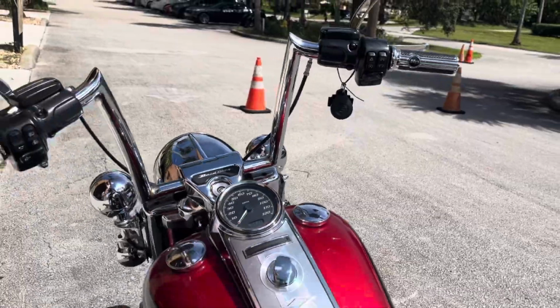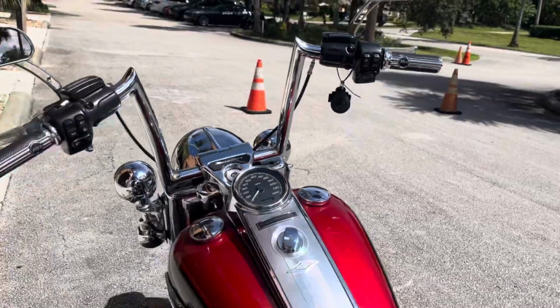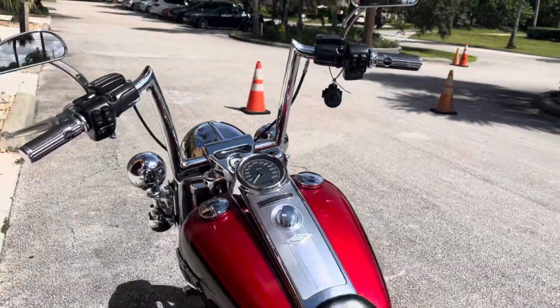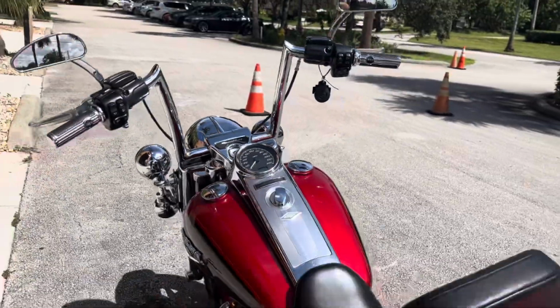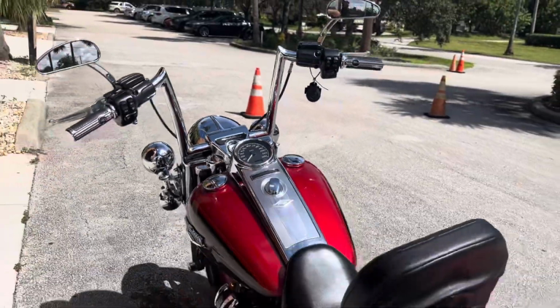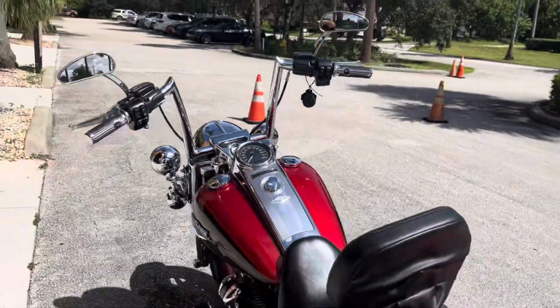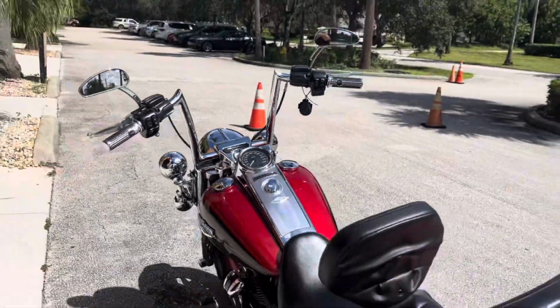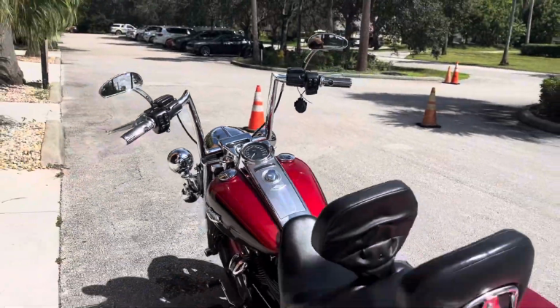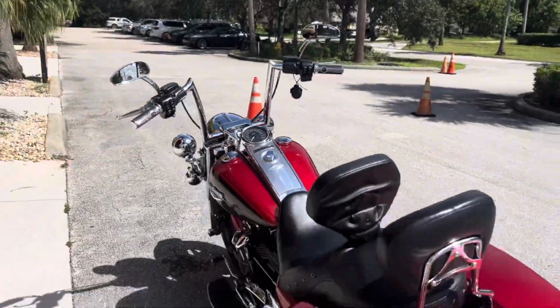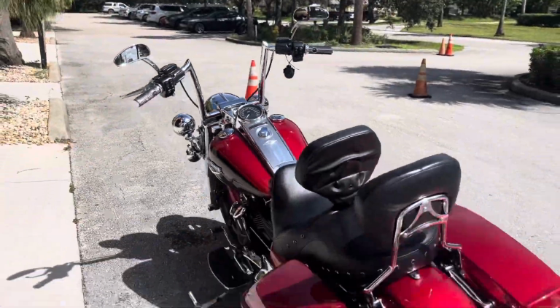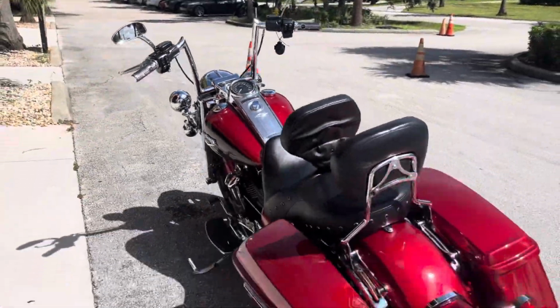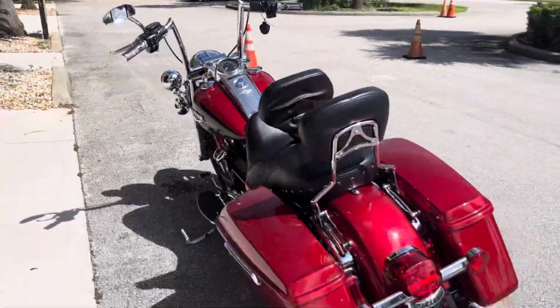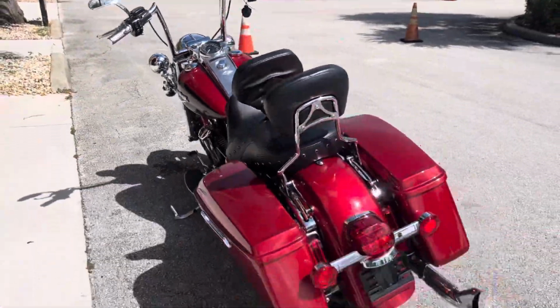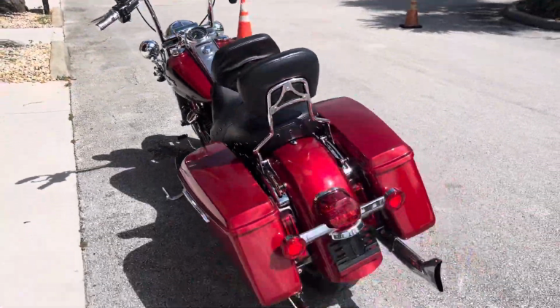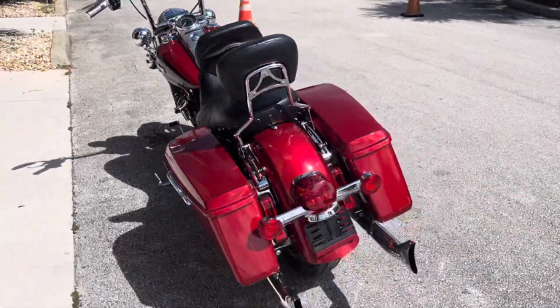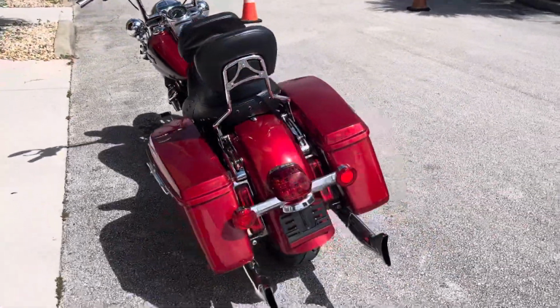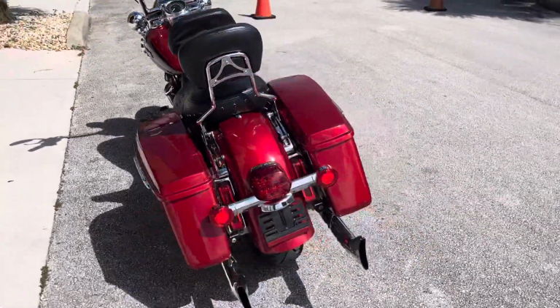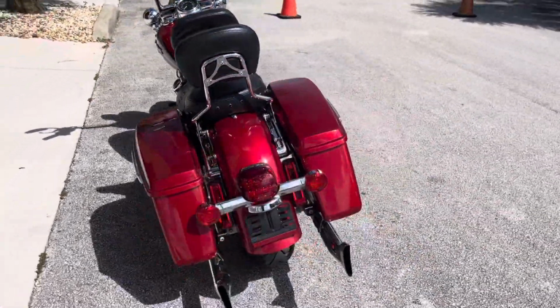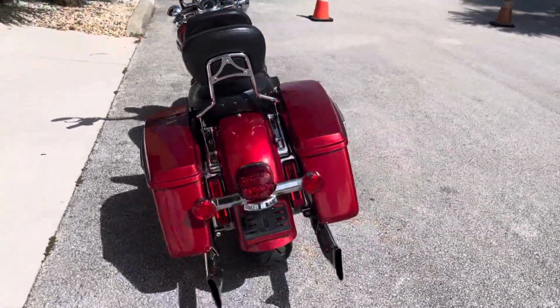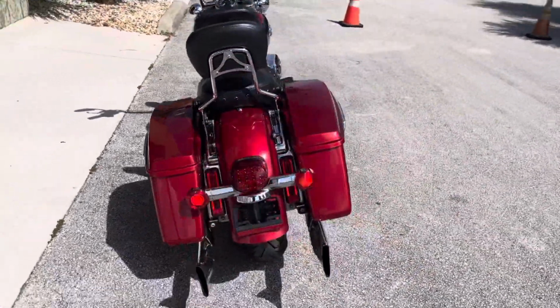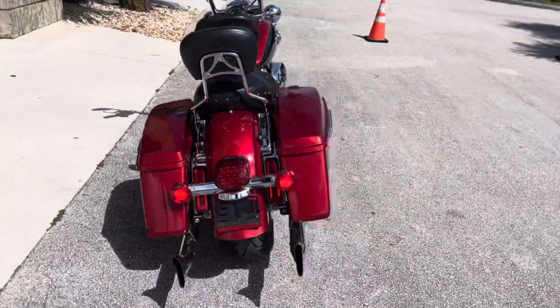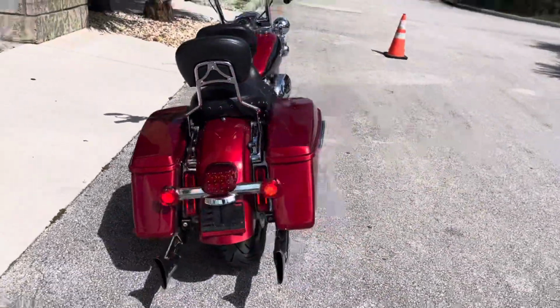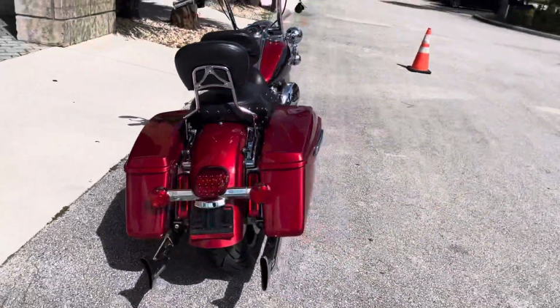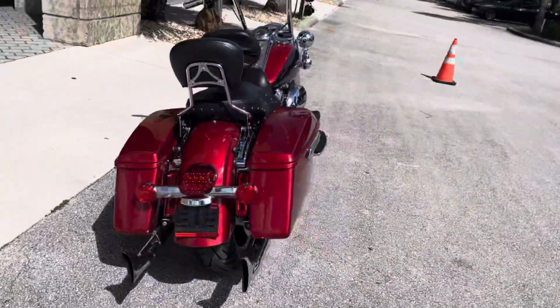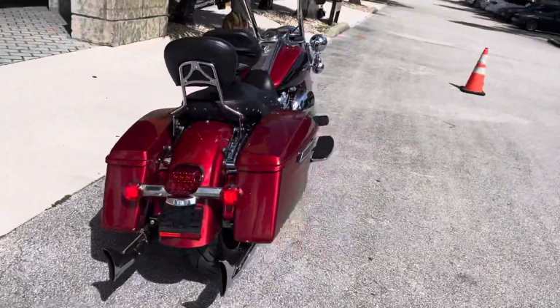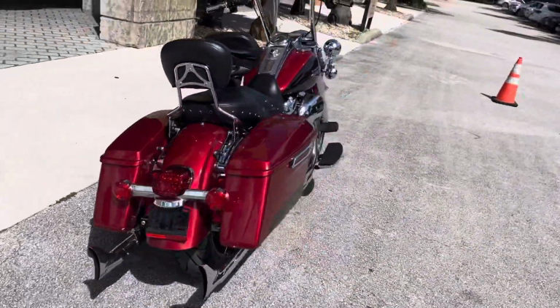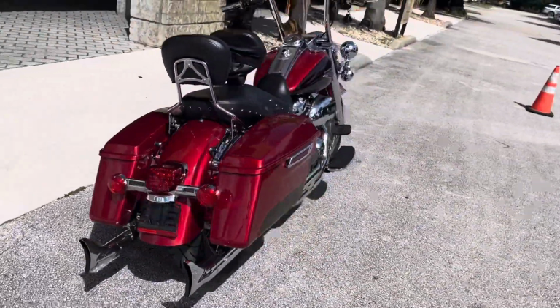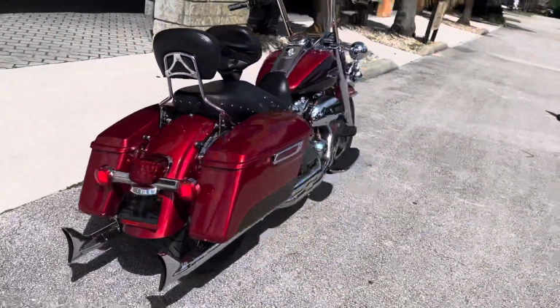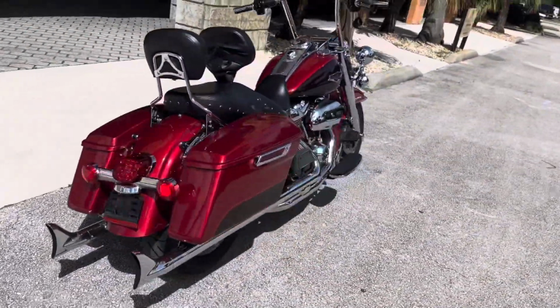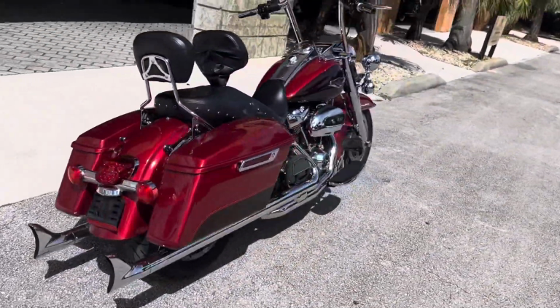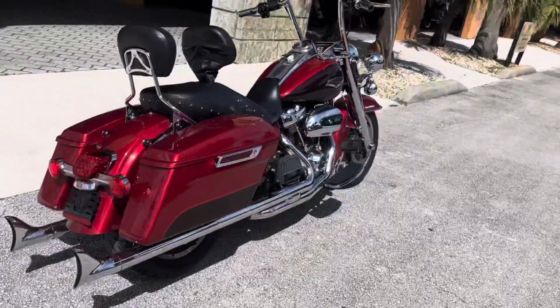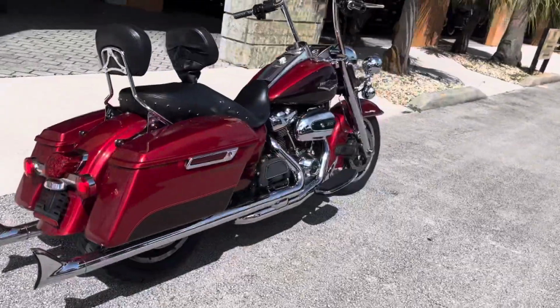Guys, let's go. Time to ride. Biggest sale of the year this weekend at Treasure Coast Harley-Davidson.